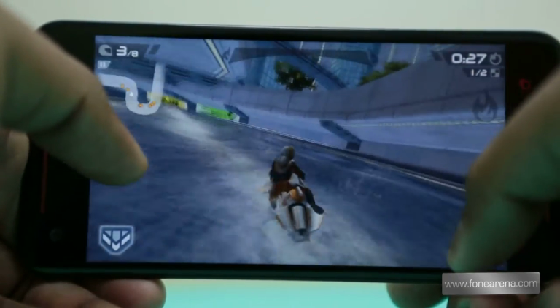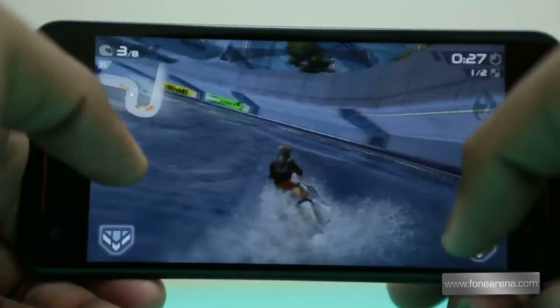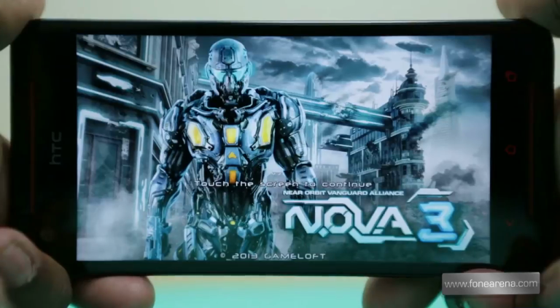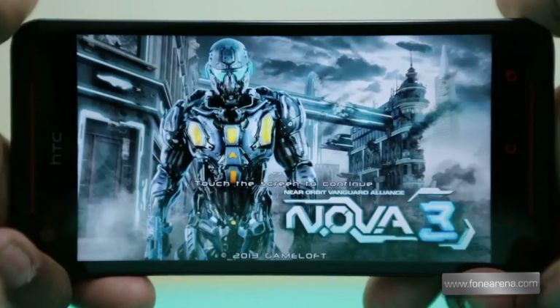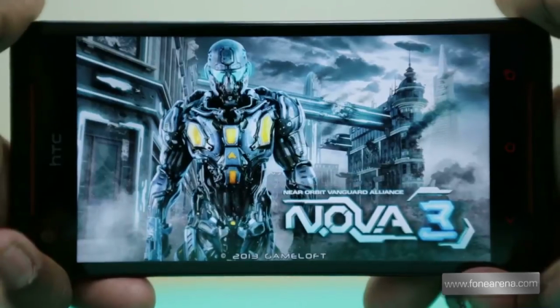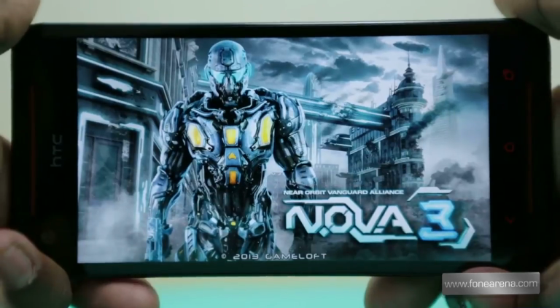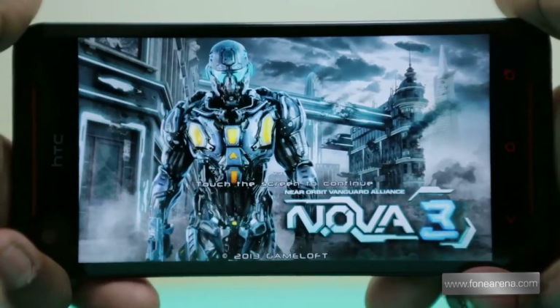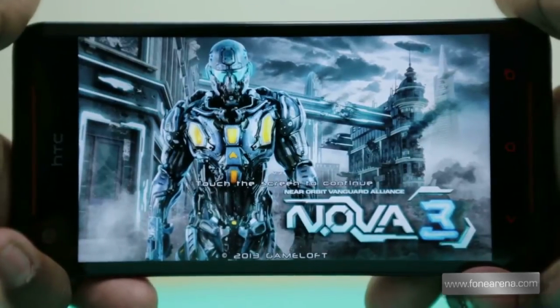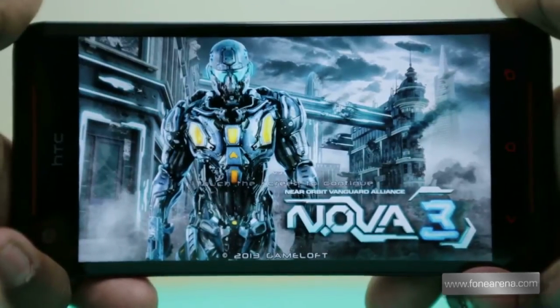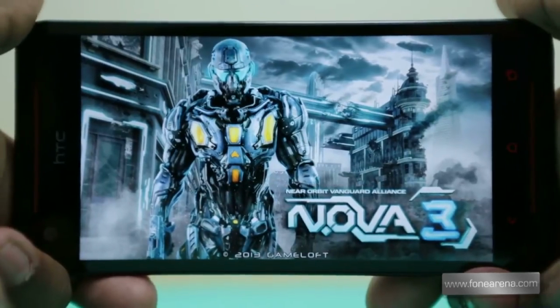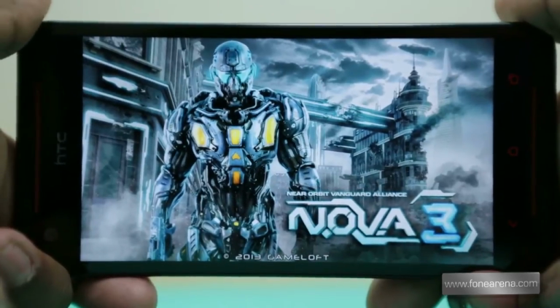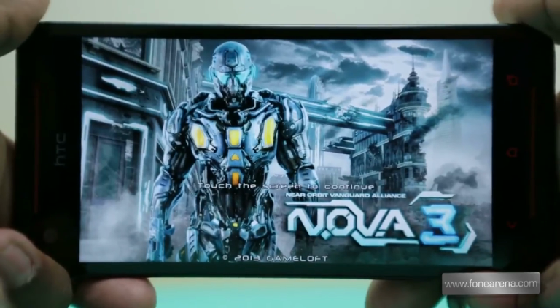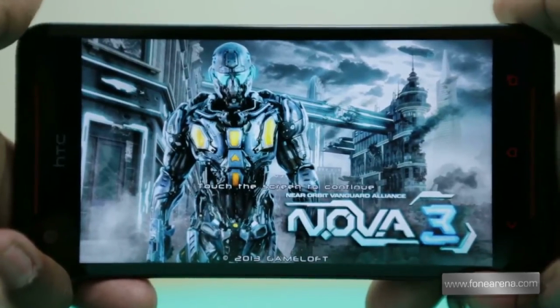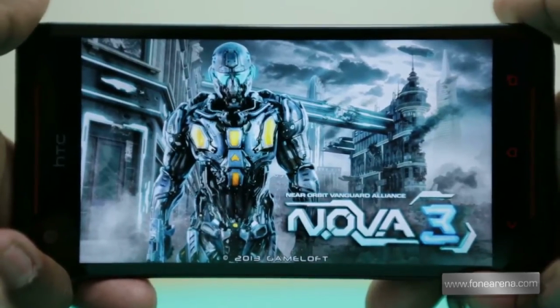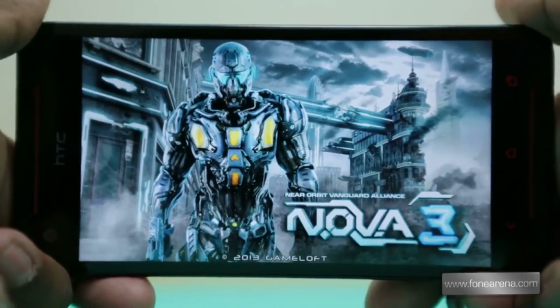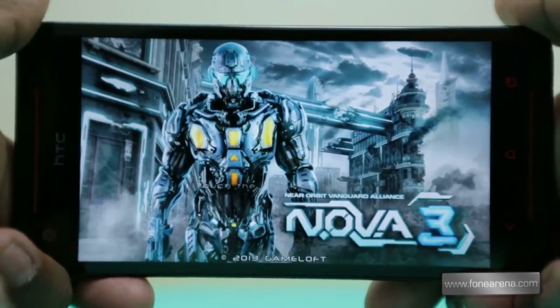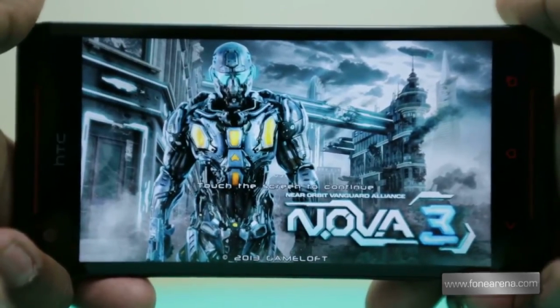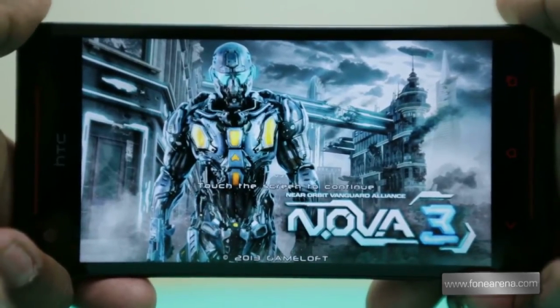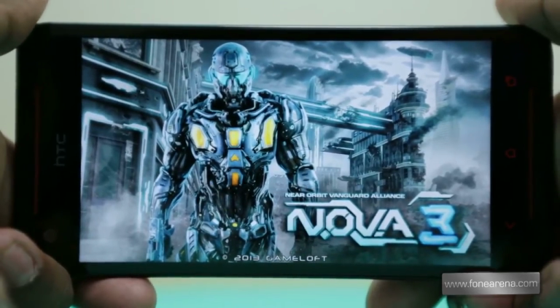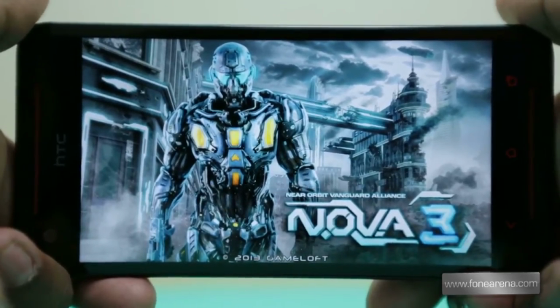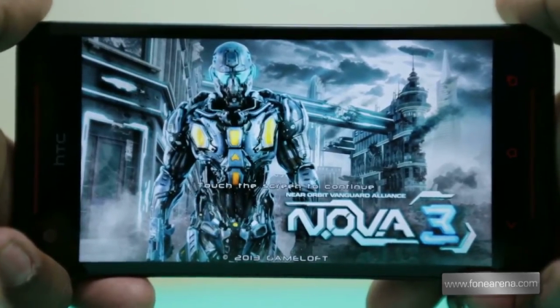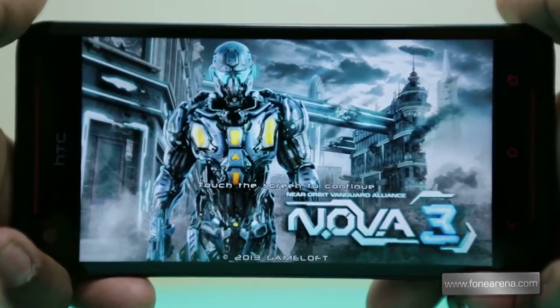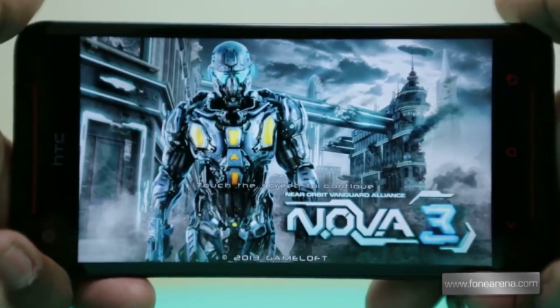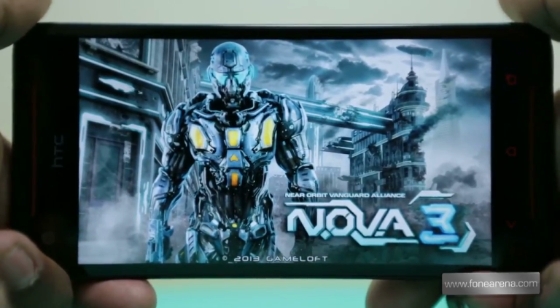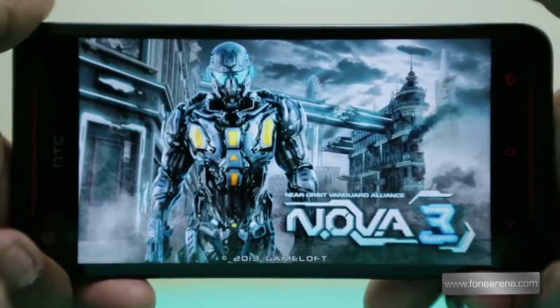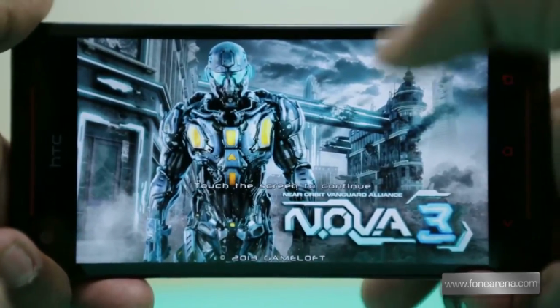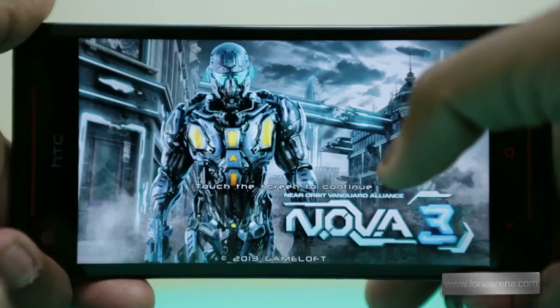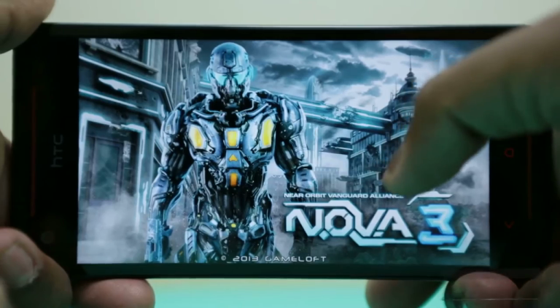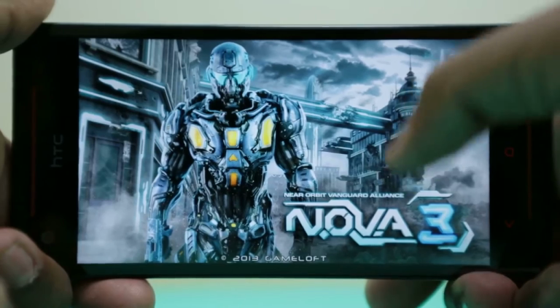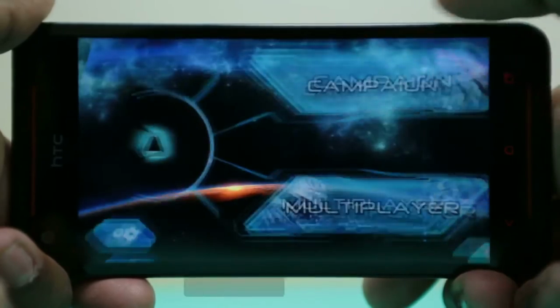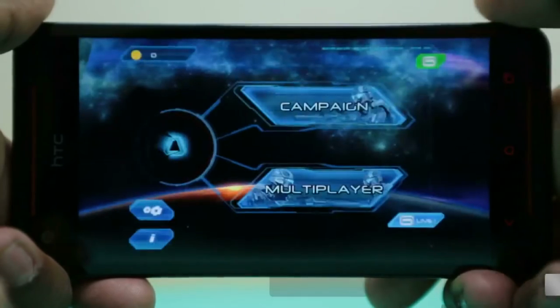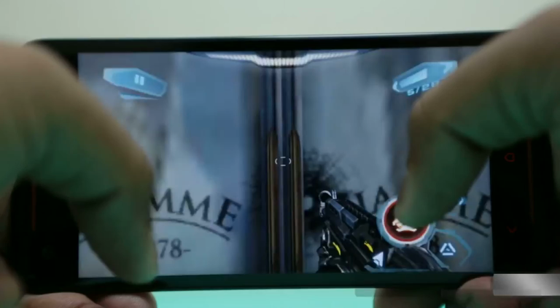Now moving on to Nova 3, this is also another Gameloft game that is highly popular. Let's check out how it performs on the Butterfly S.